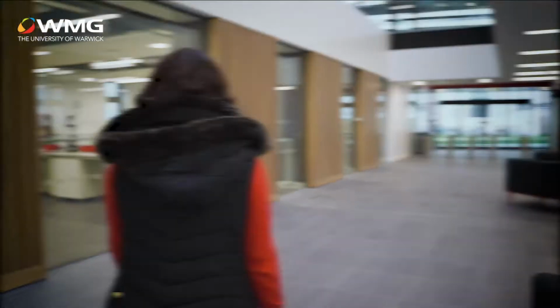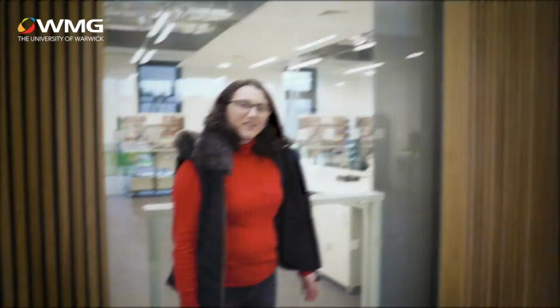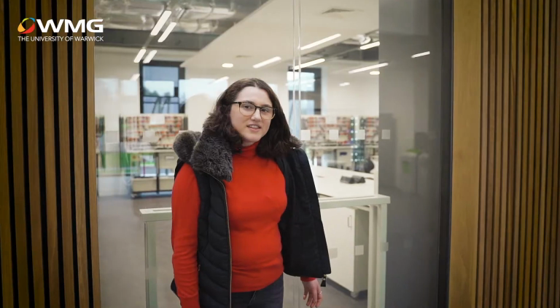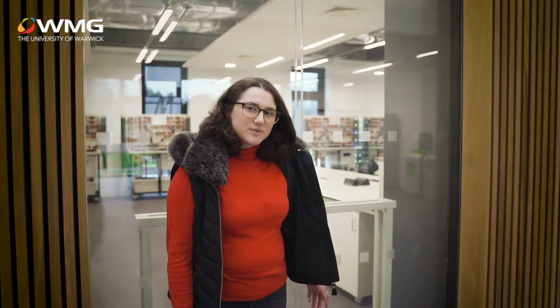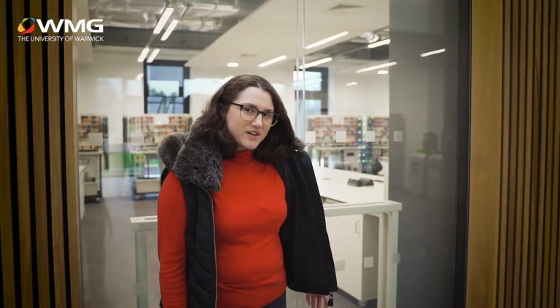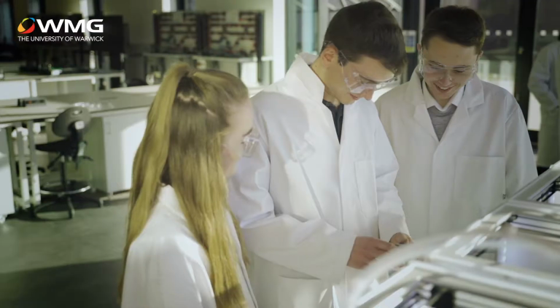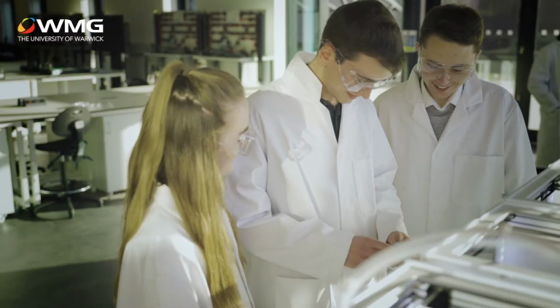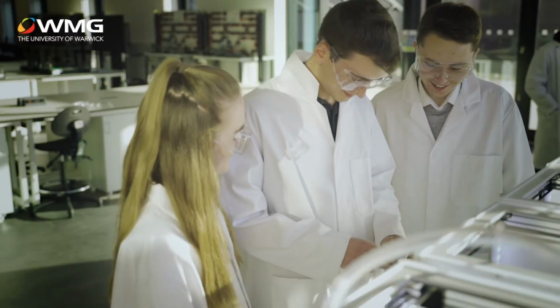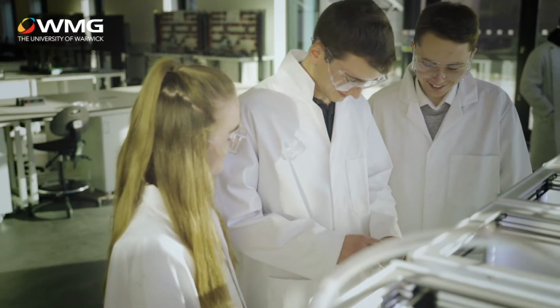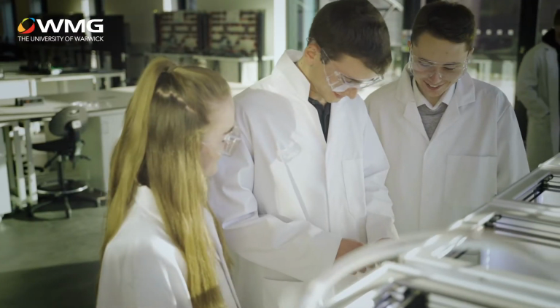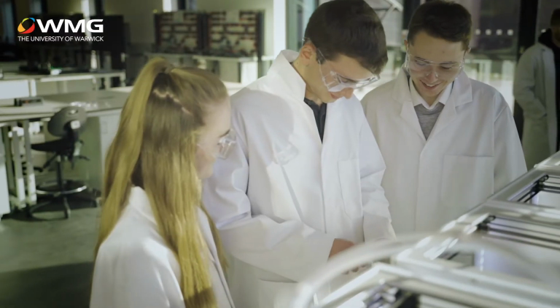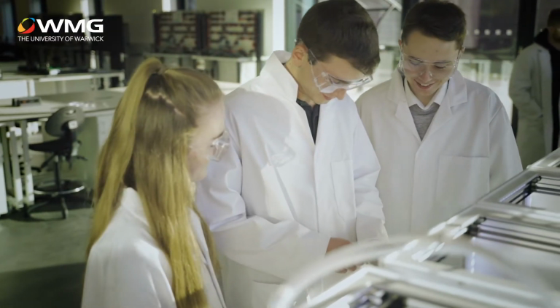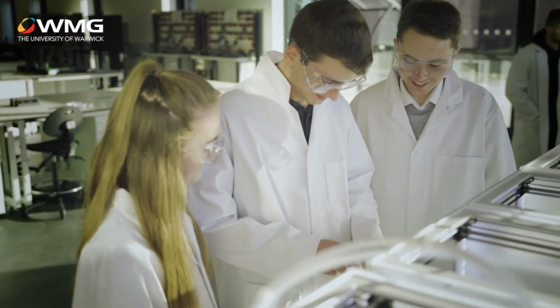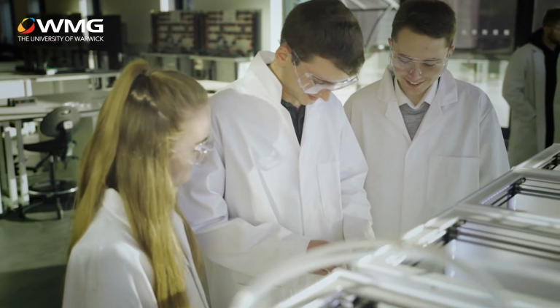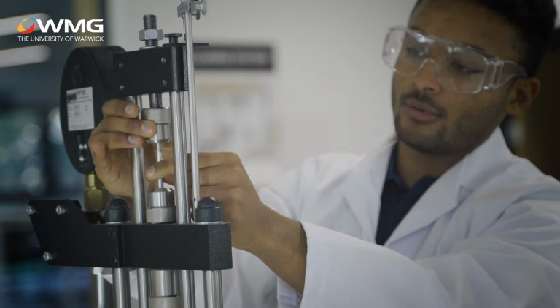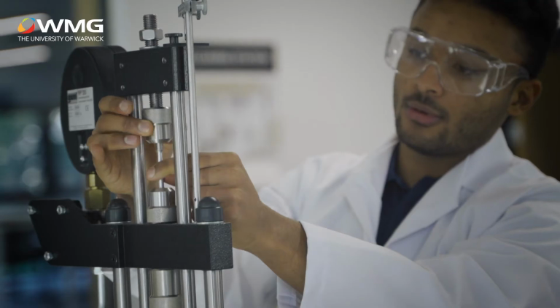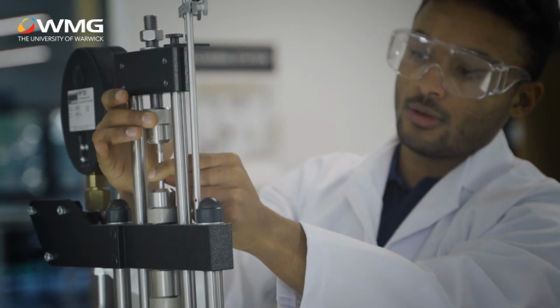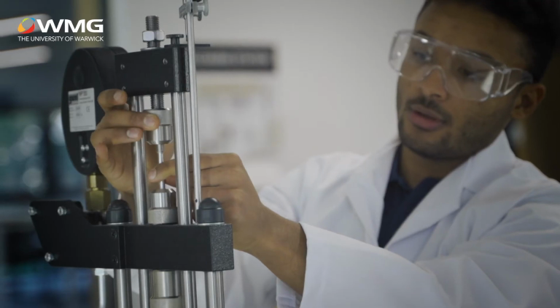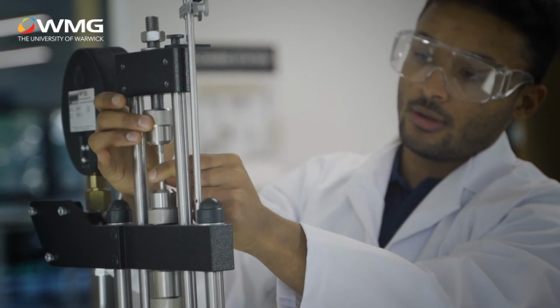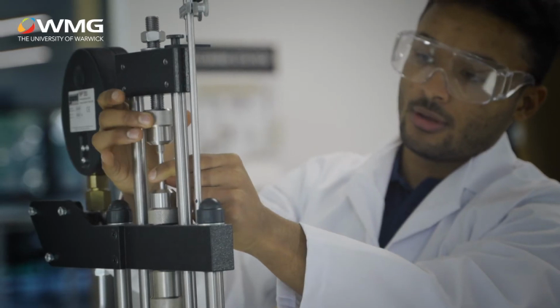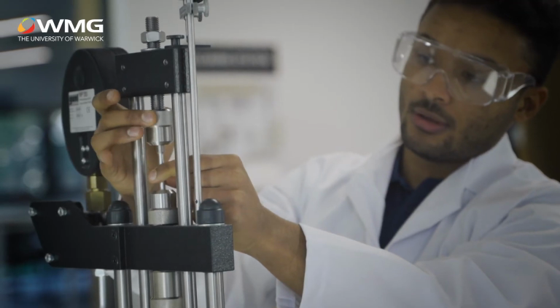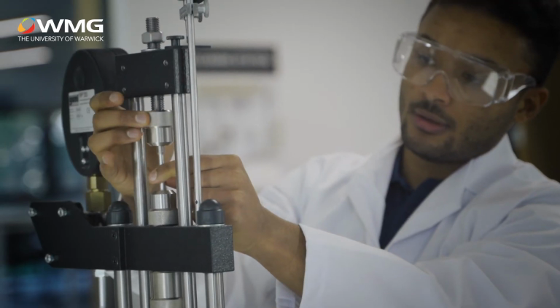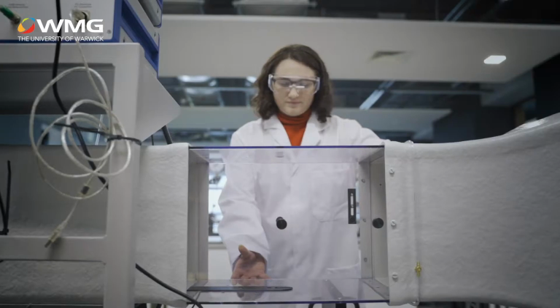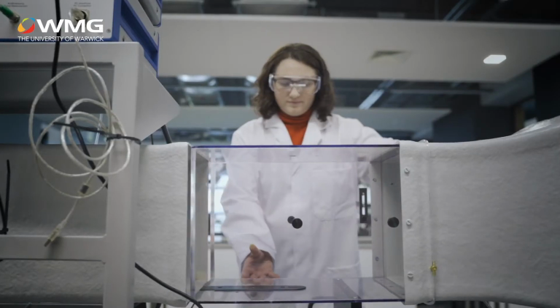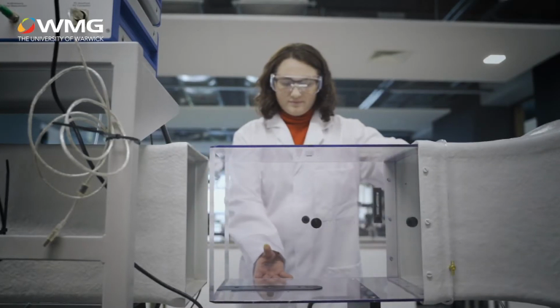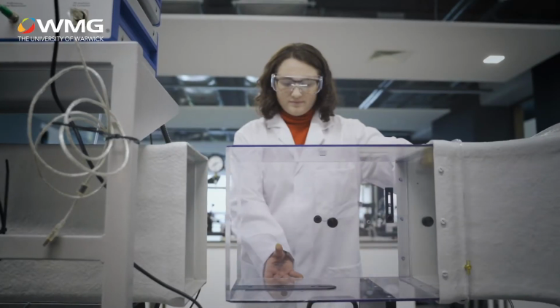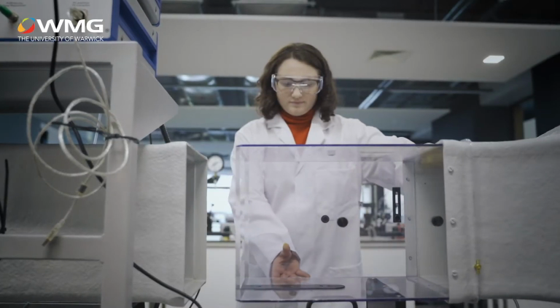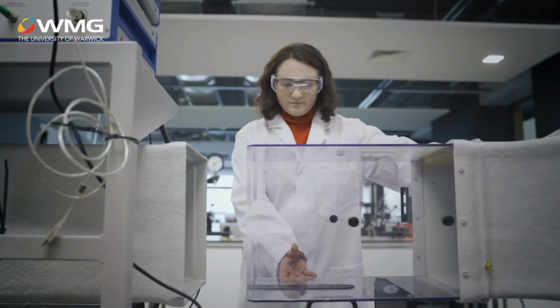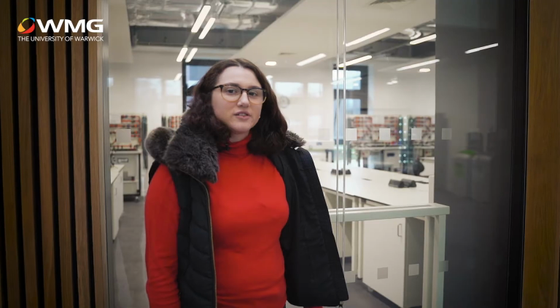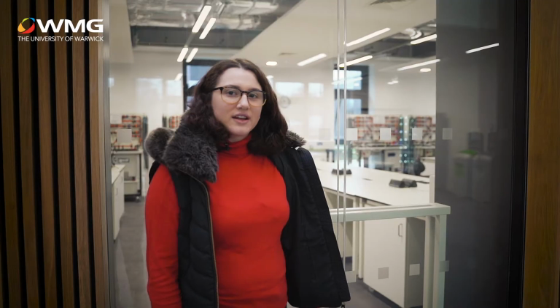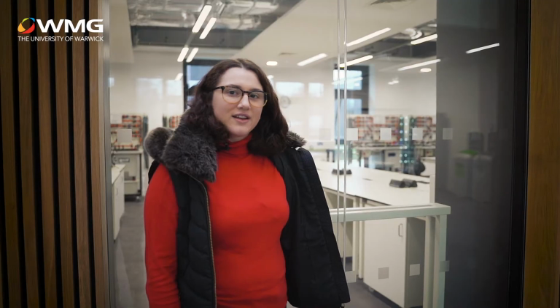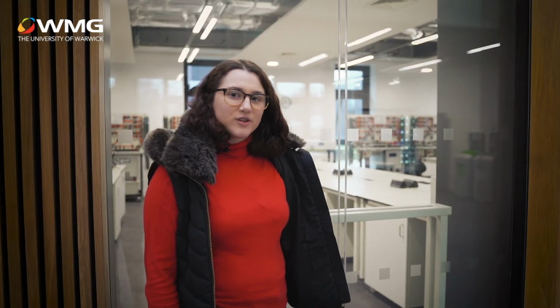This is the workshop where we can do practicals that go alongside units such as thermofluids, materials and electronics.